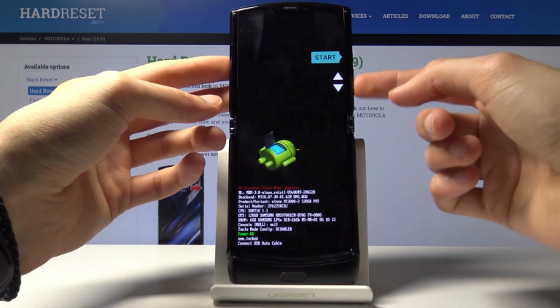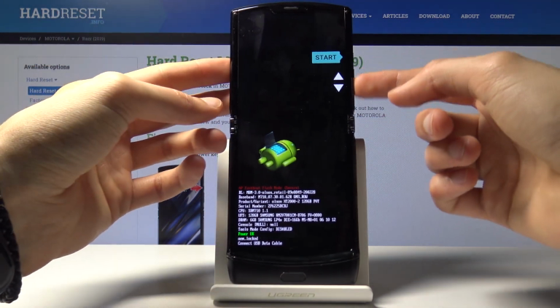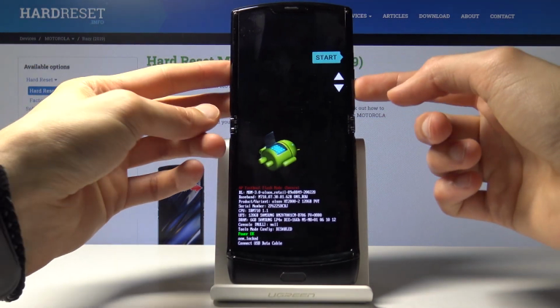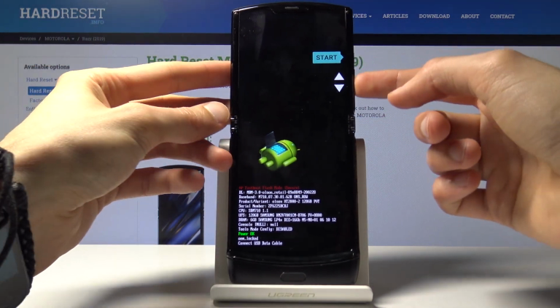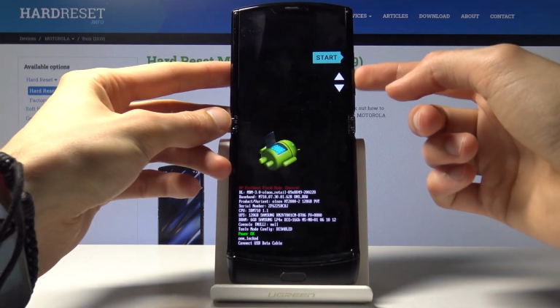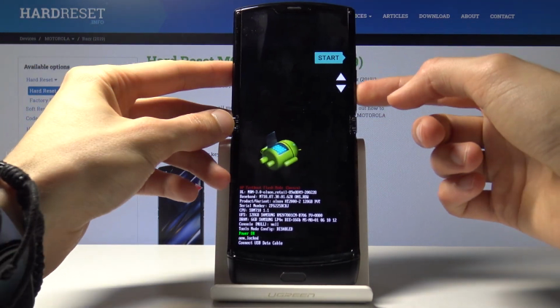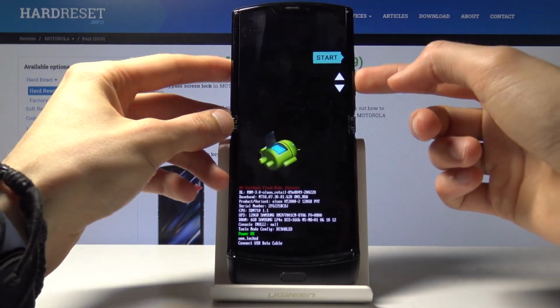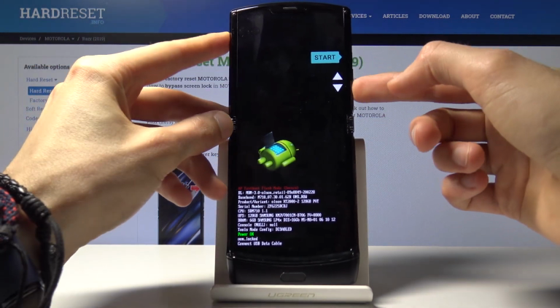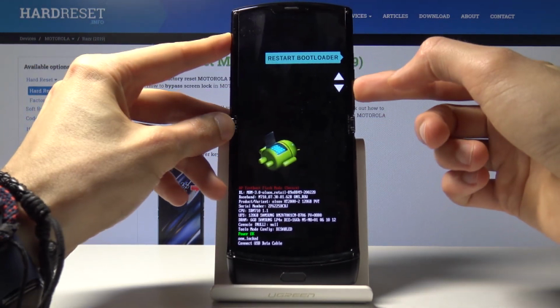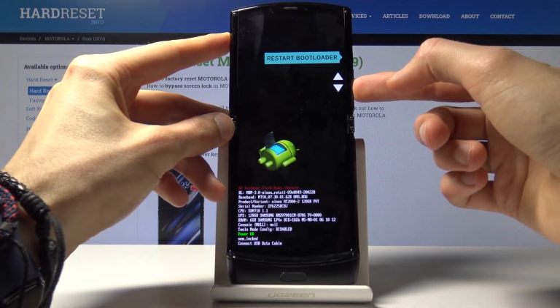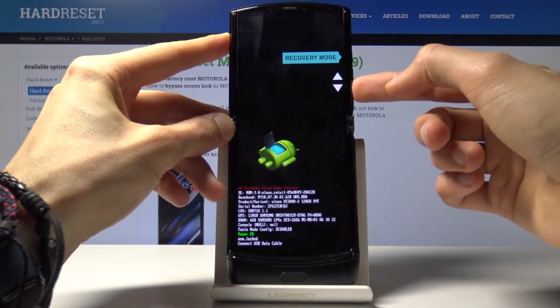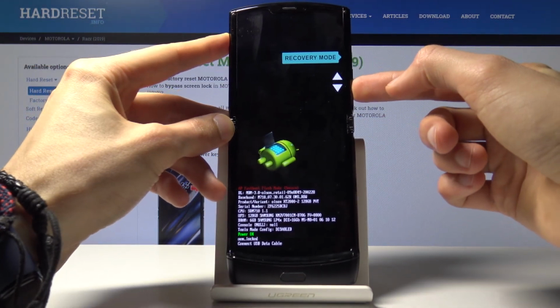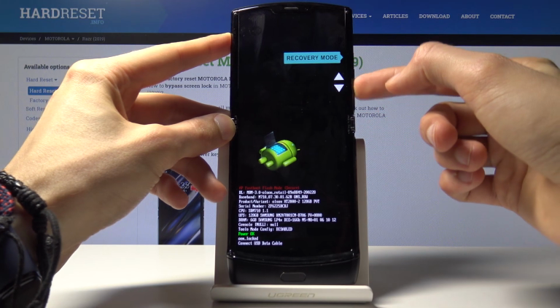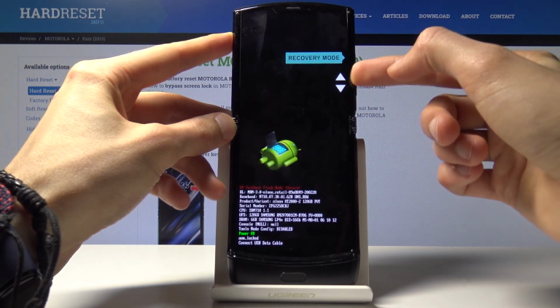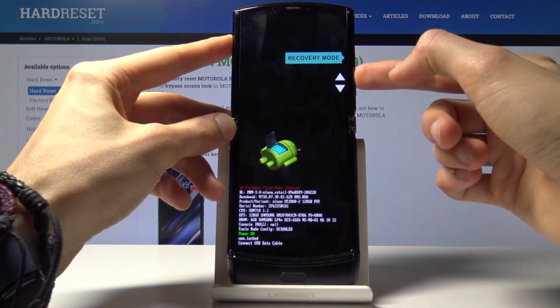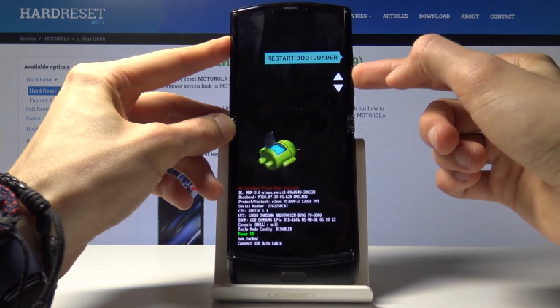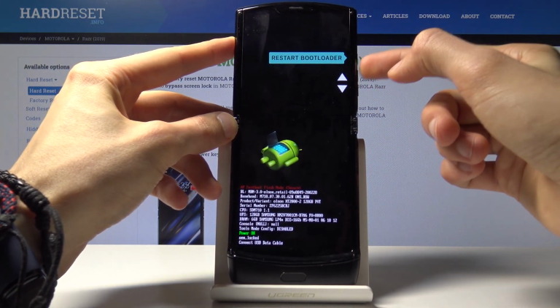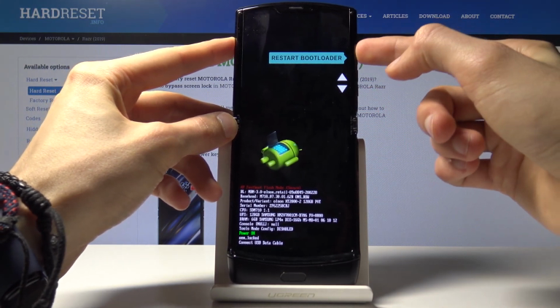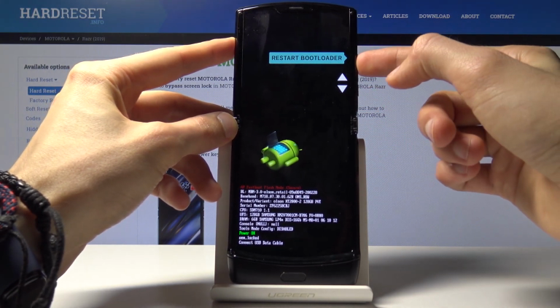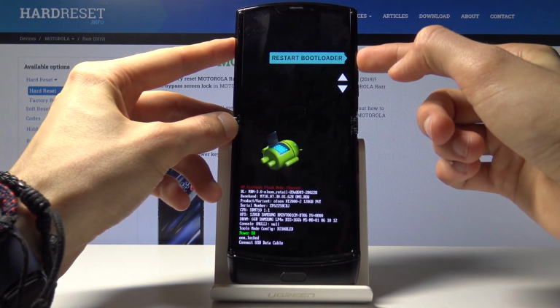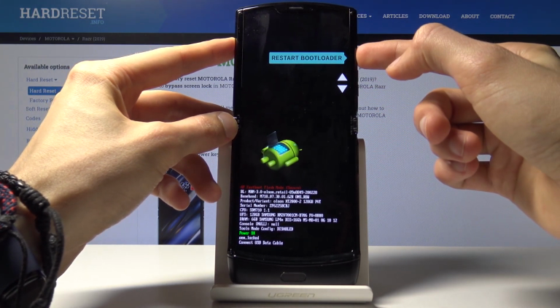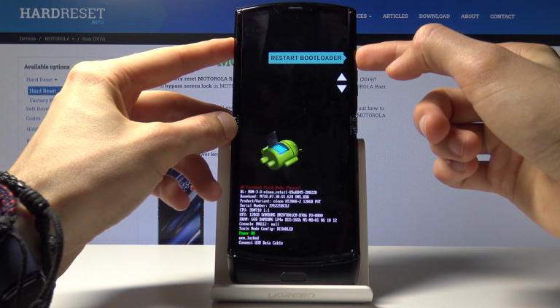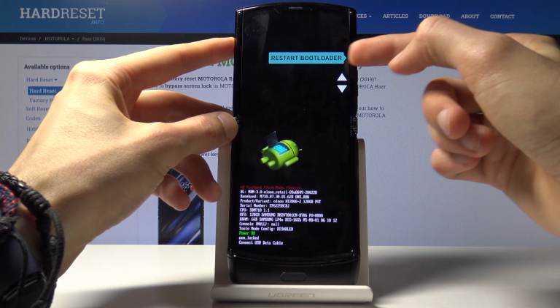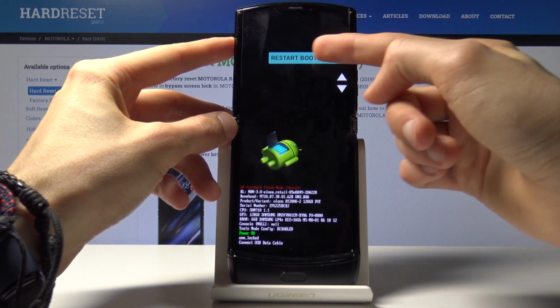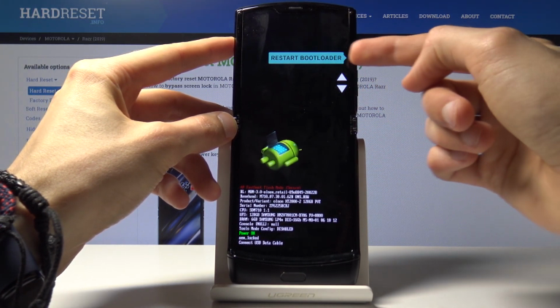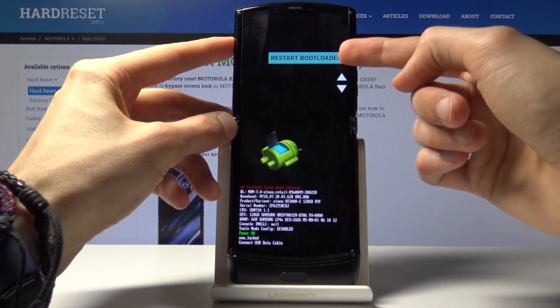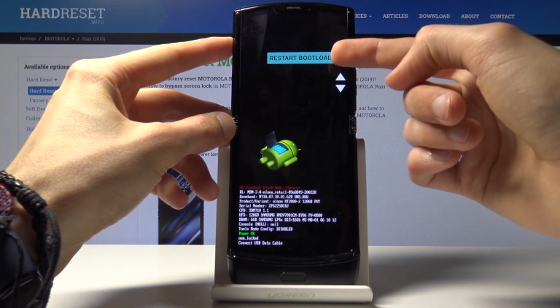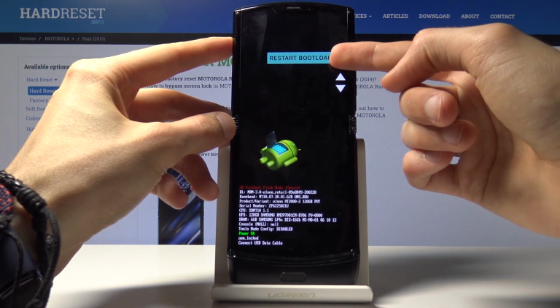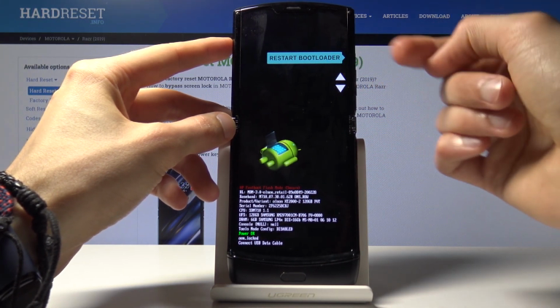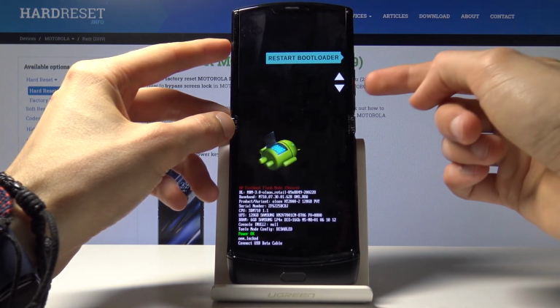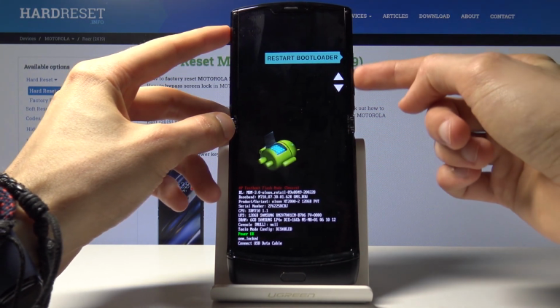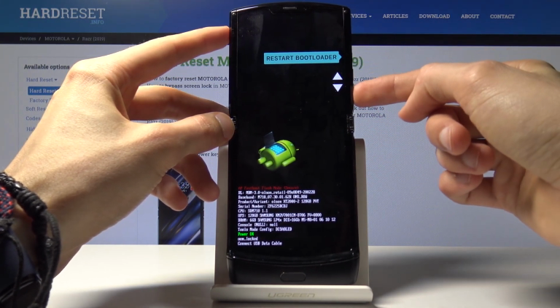In here you'll use the volume keys to navigate, as you can see. And the power key will be used to confirm the selection that is visible up here.